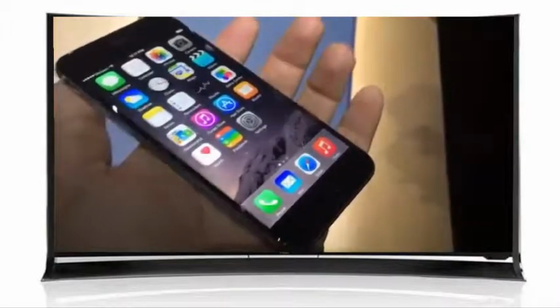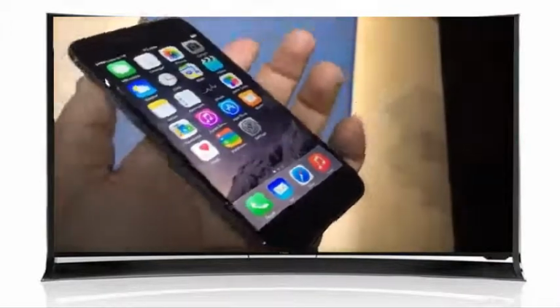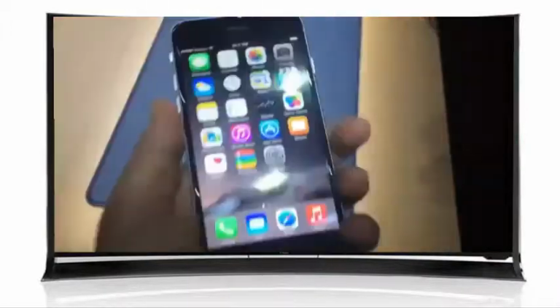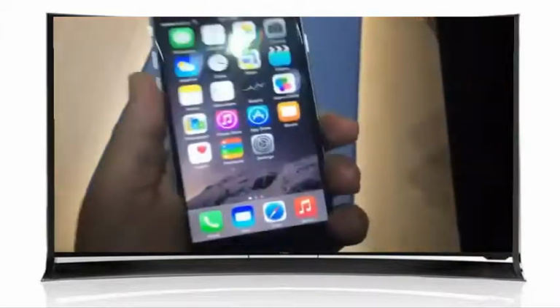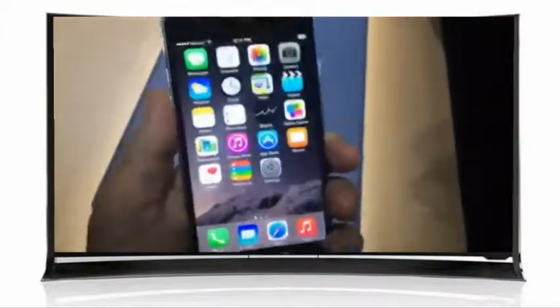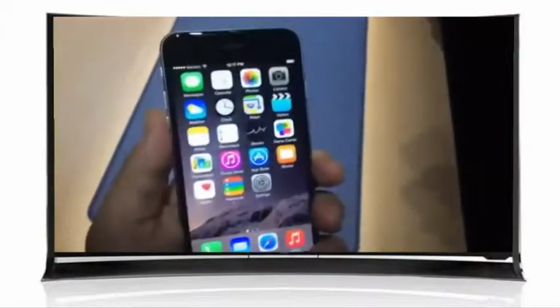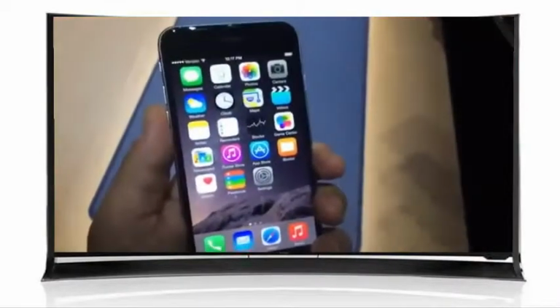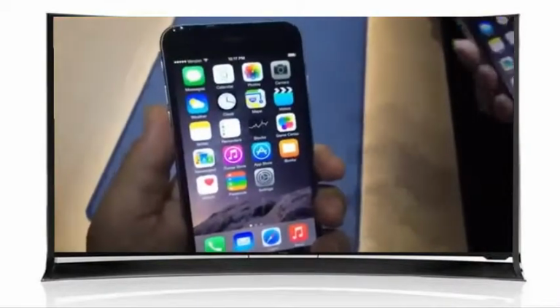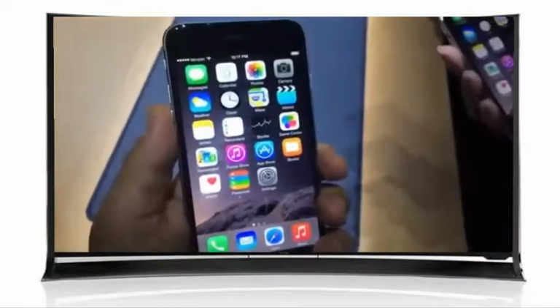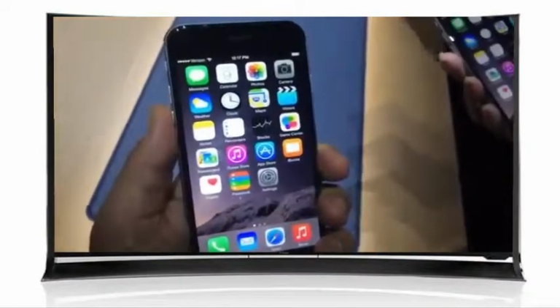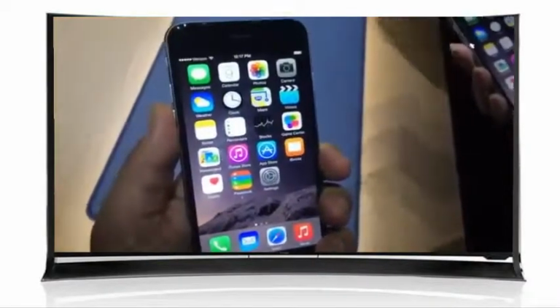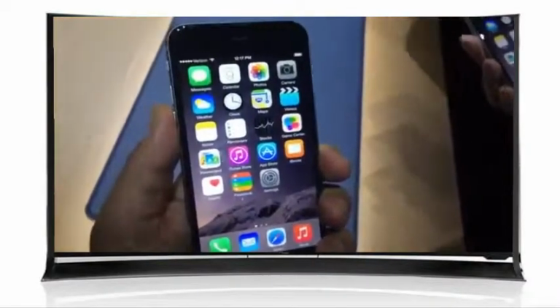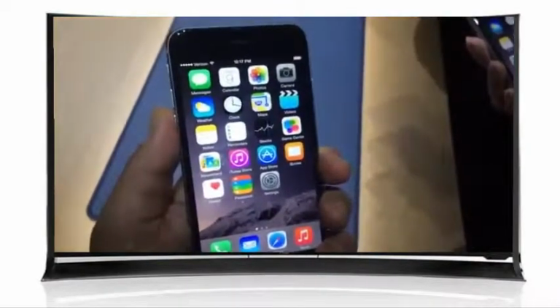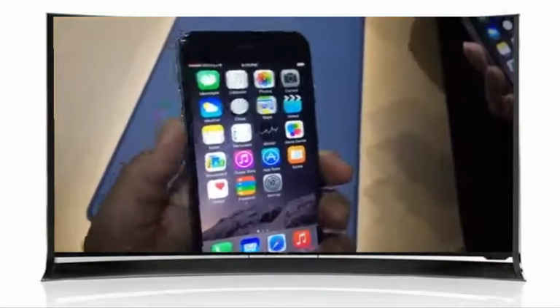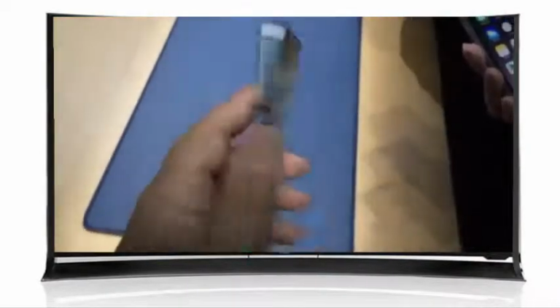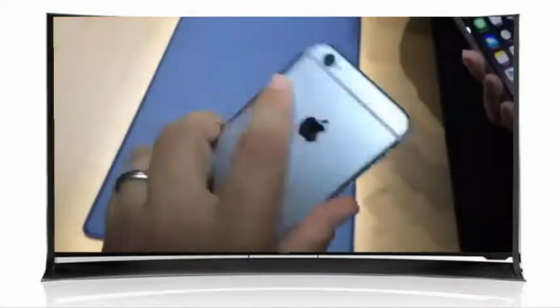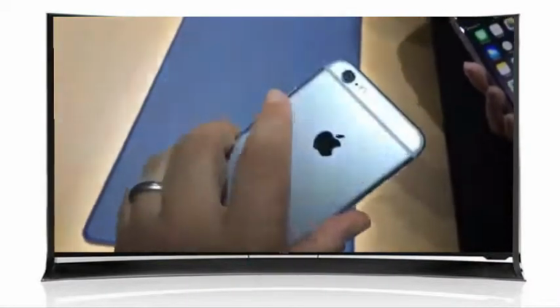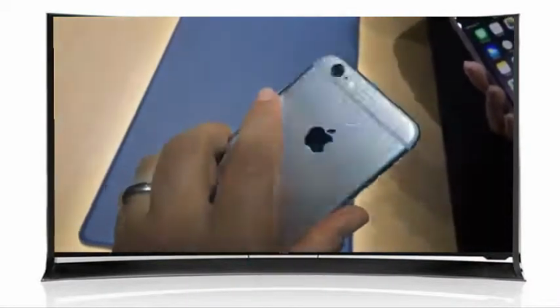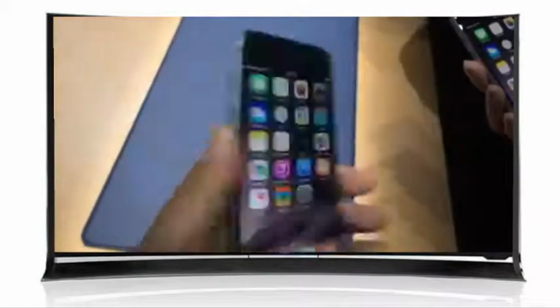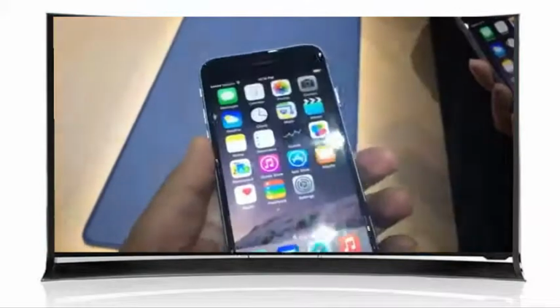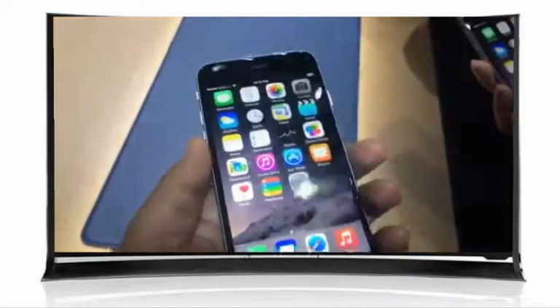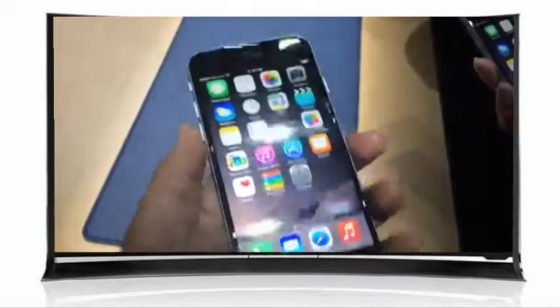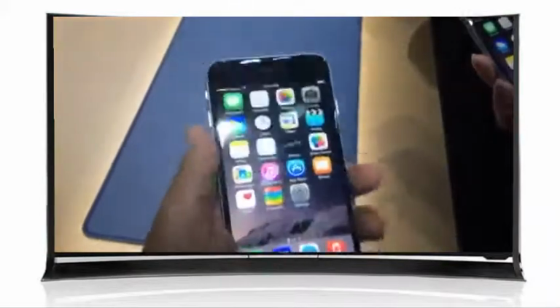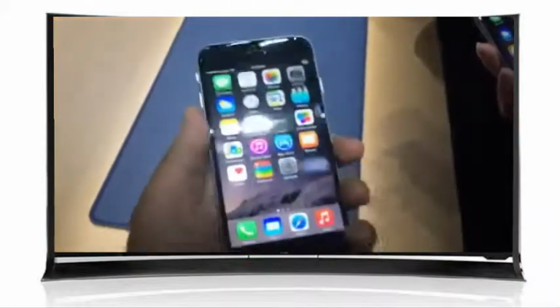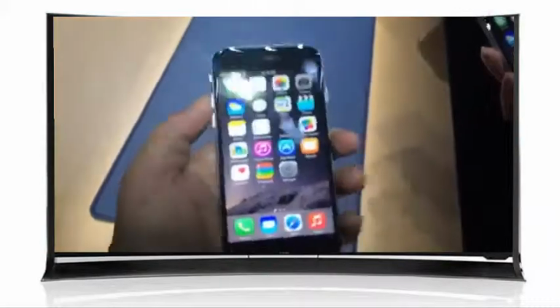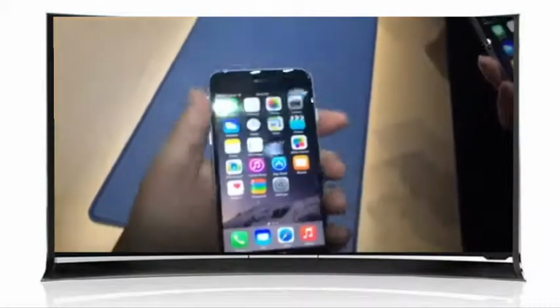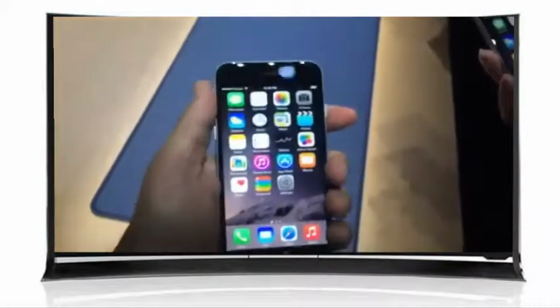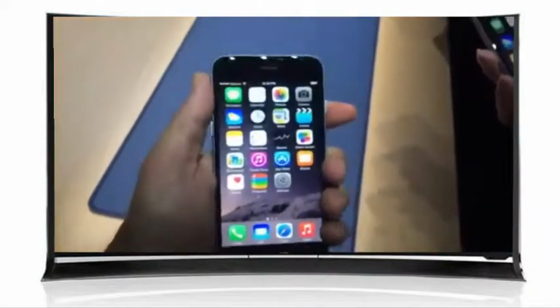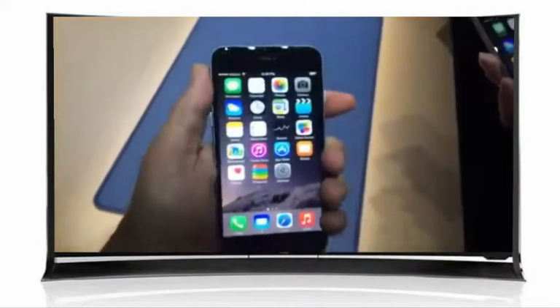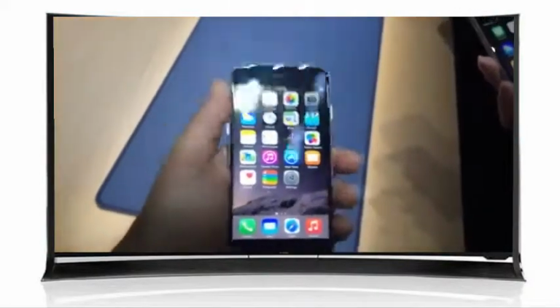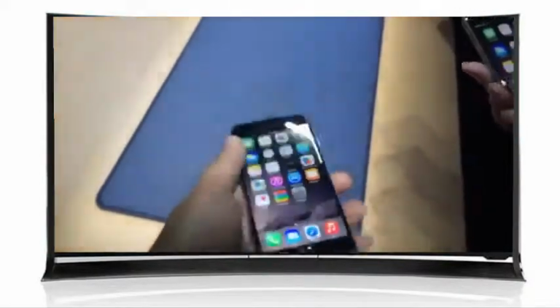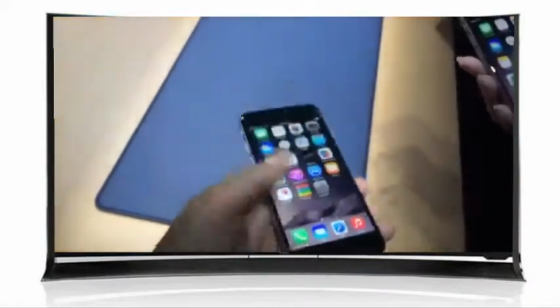Hey, it's a 6. This is a 4.7 inch screen, 1355 x 750, and it feels good. Actually, it feels nice in the hand.